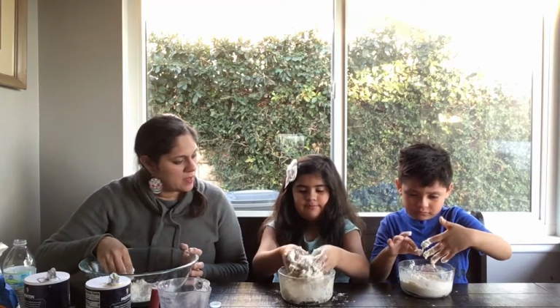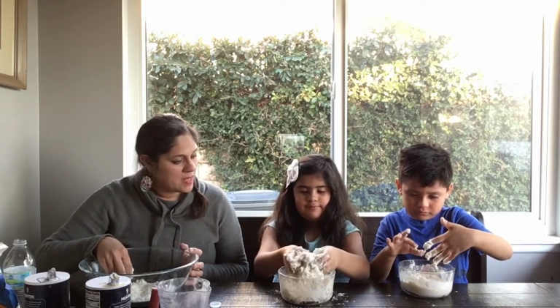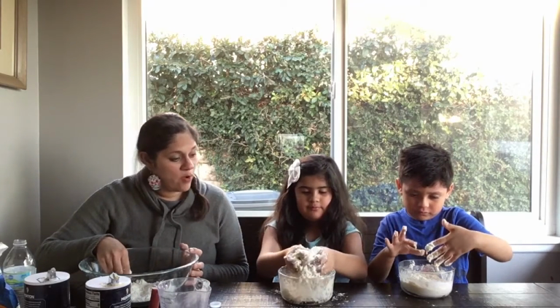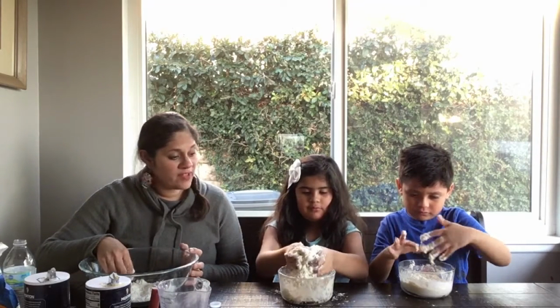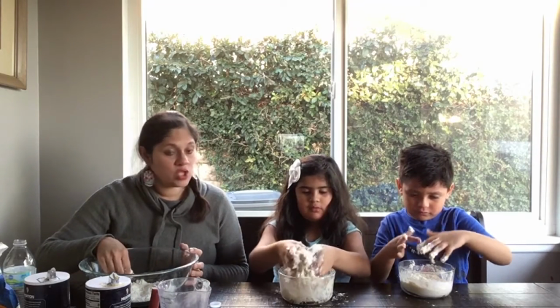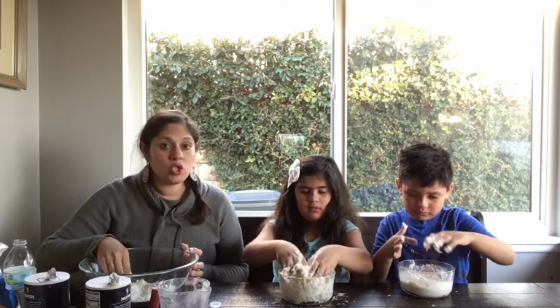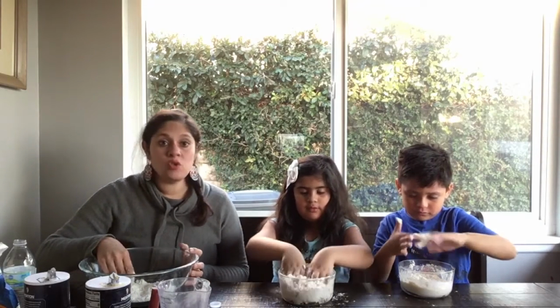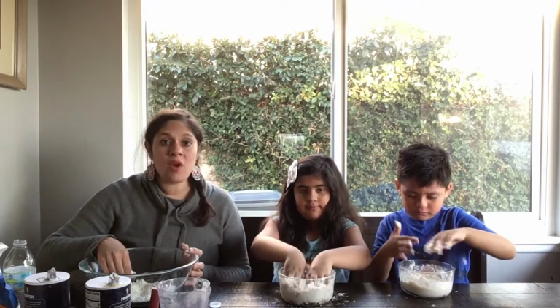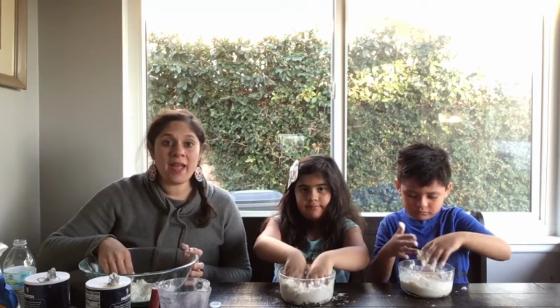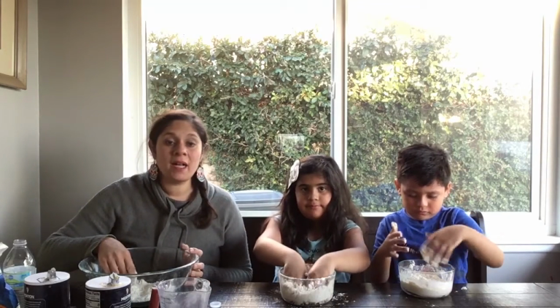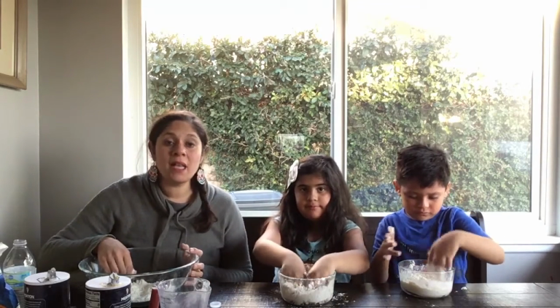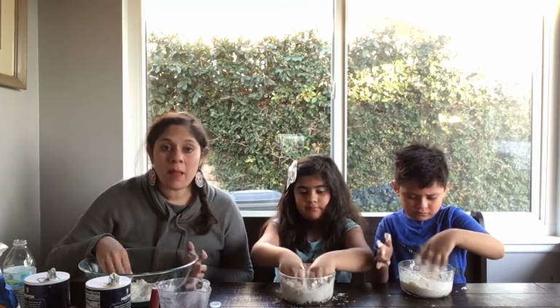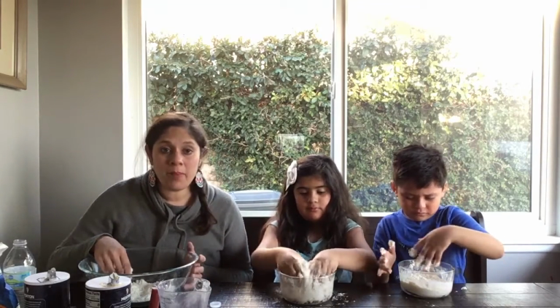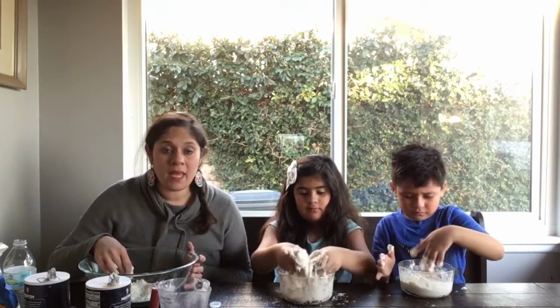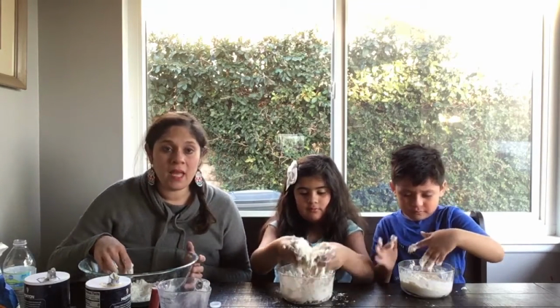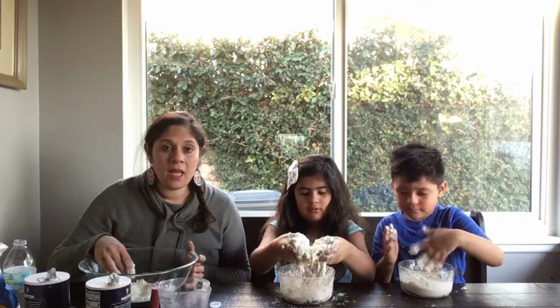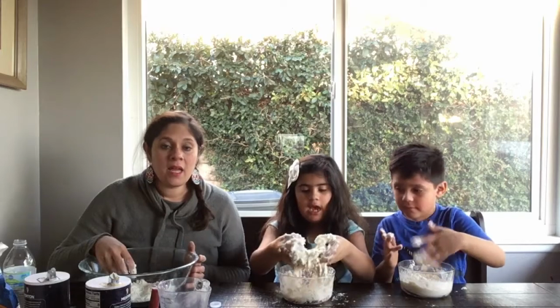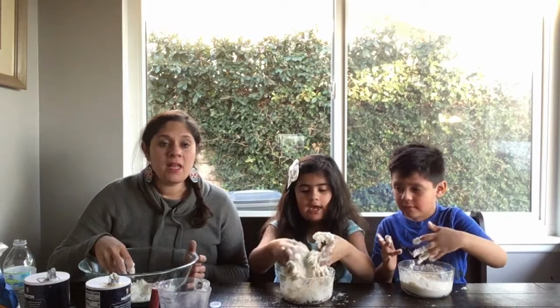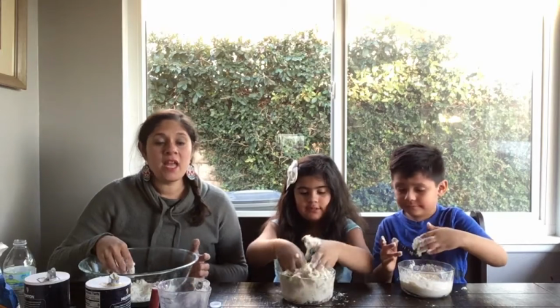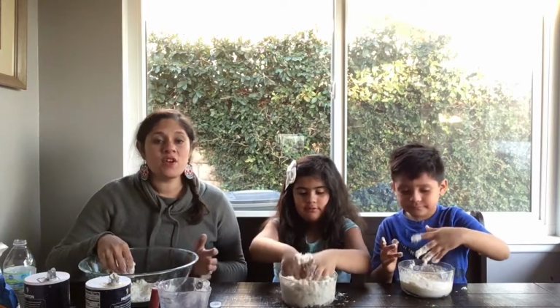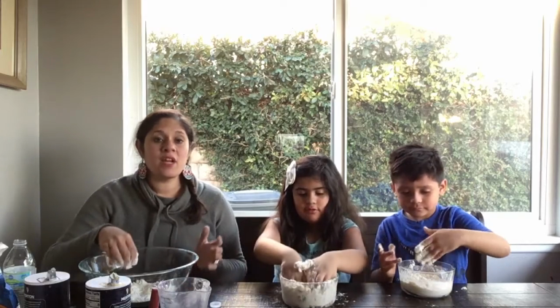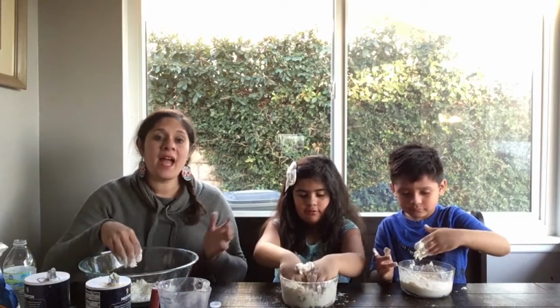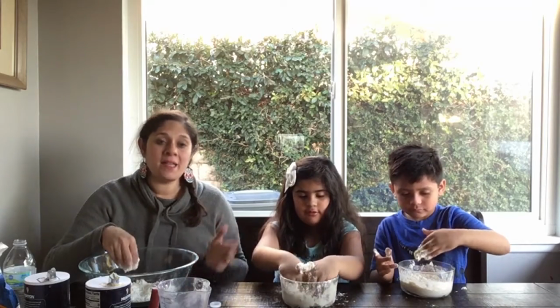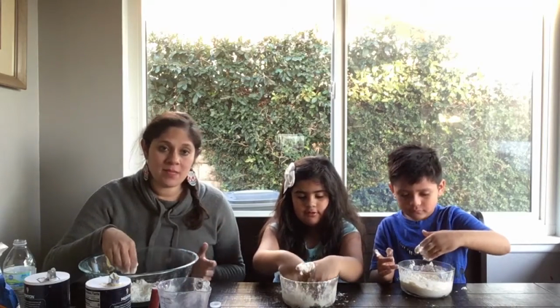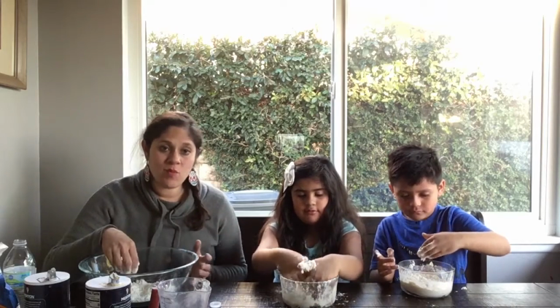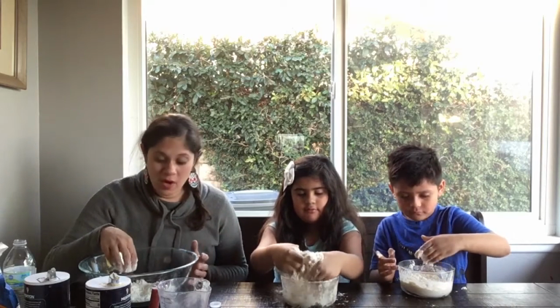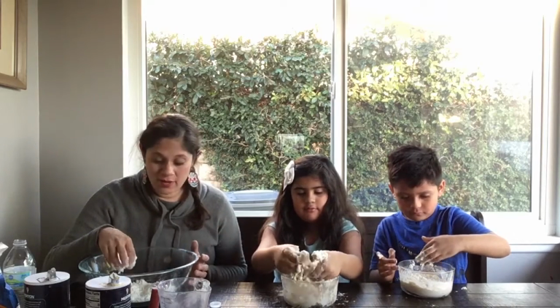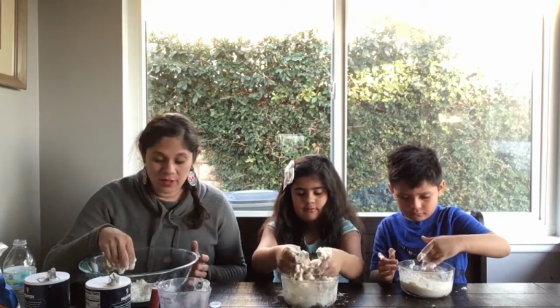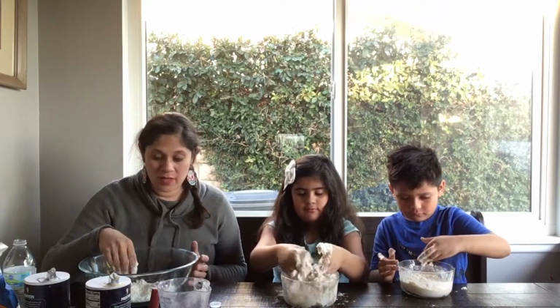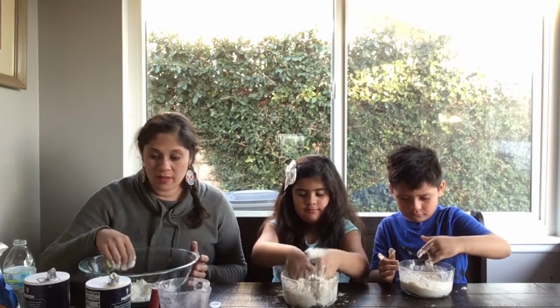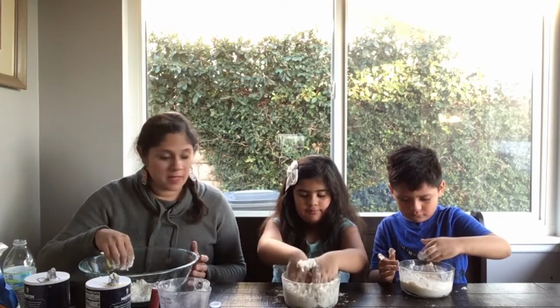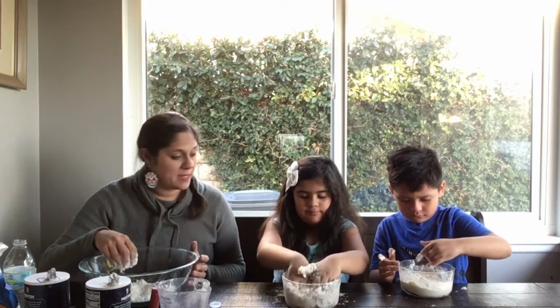Now if it's too dry and clumpy, you're gonna add some water to it.